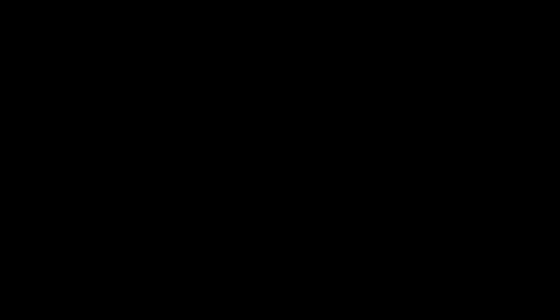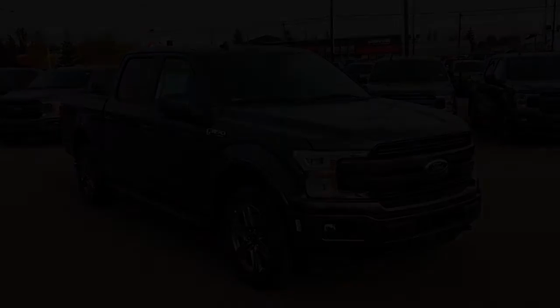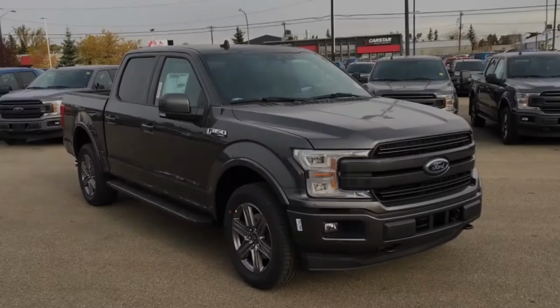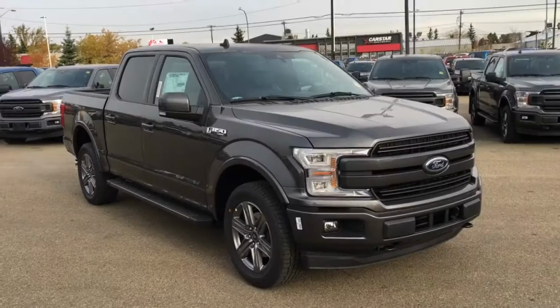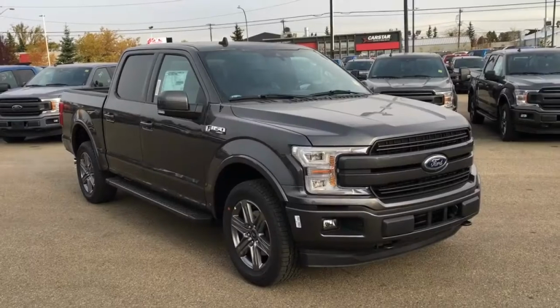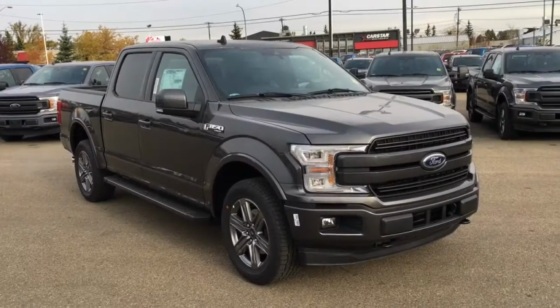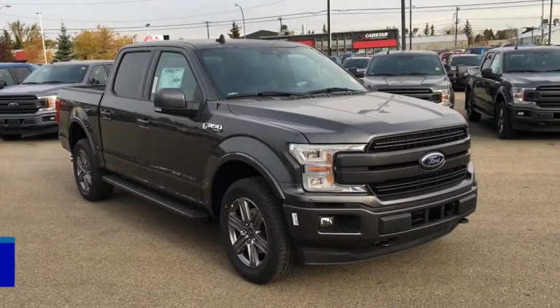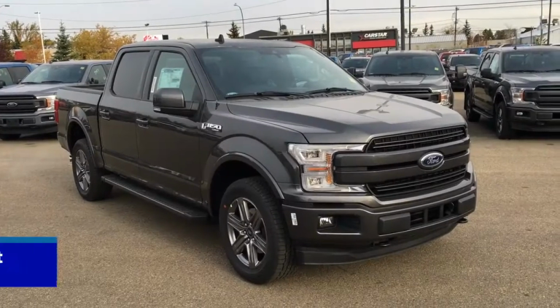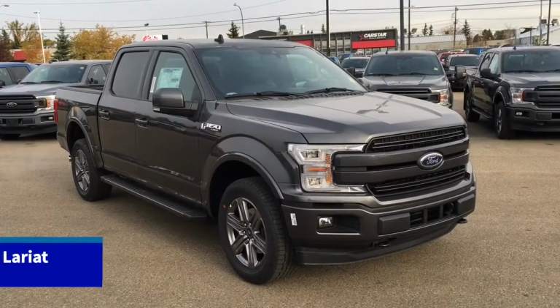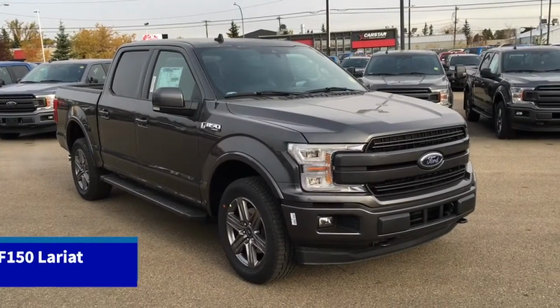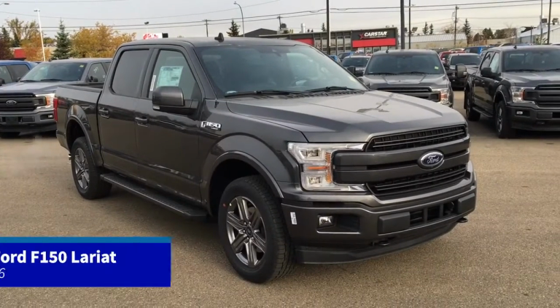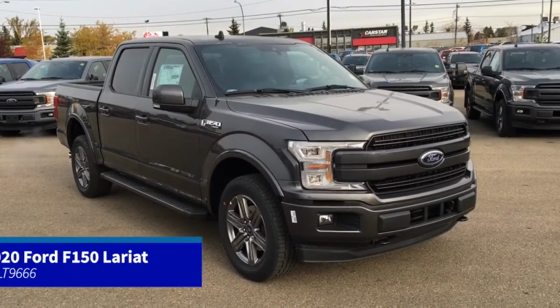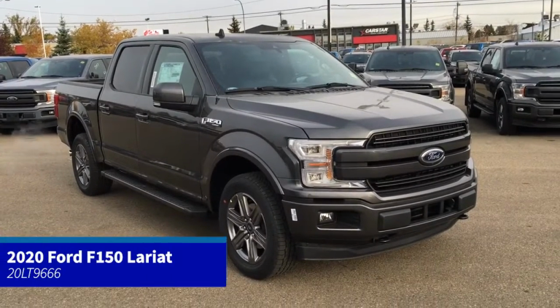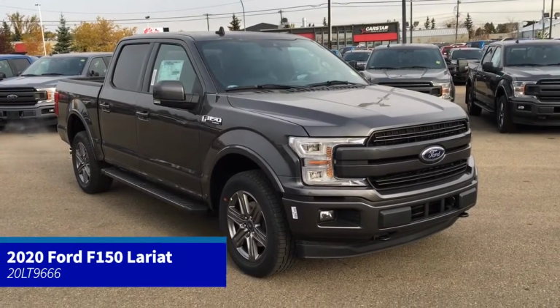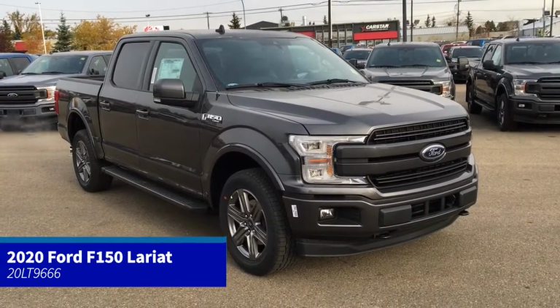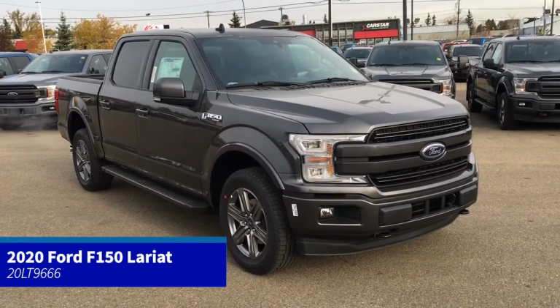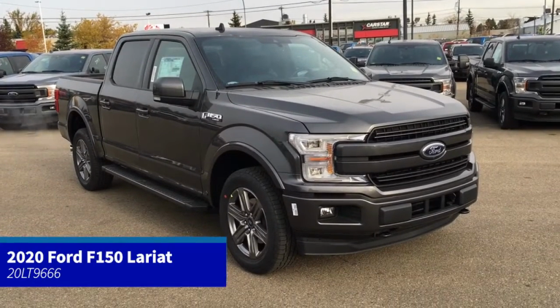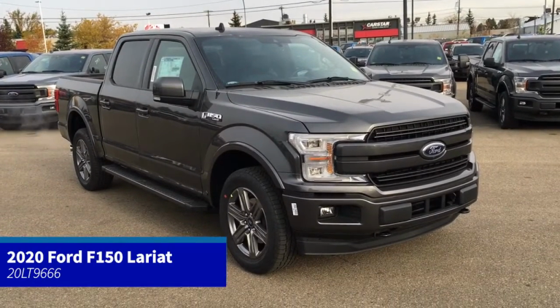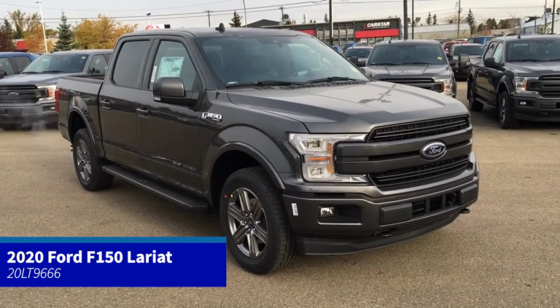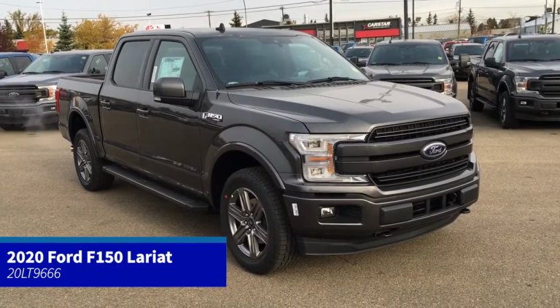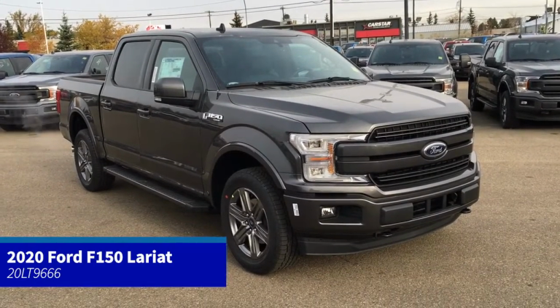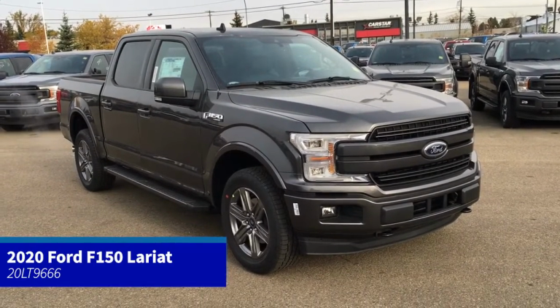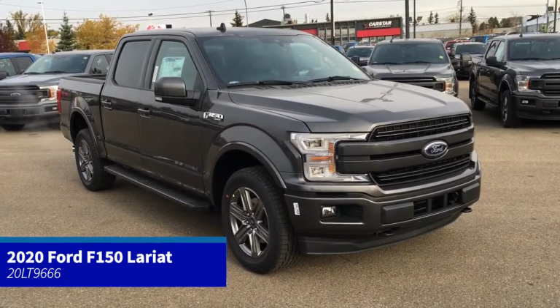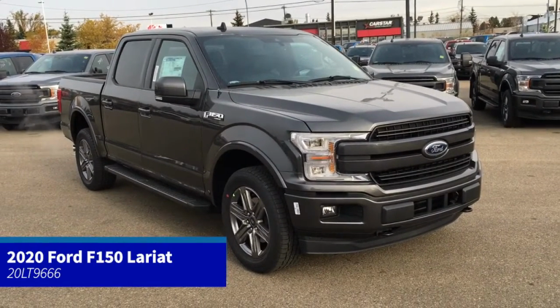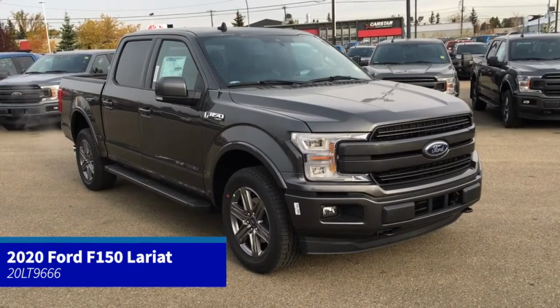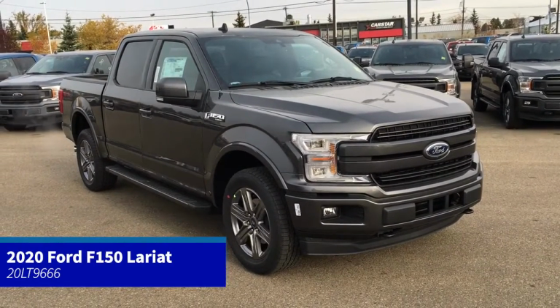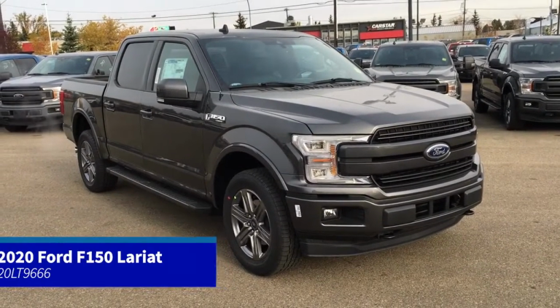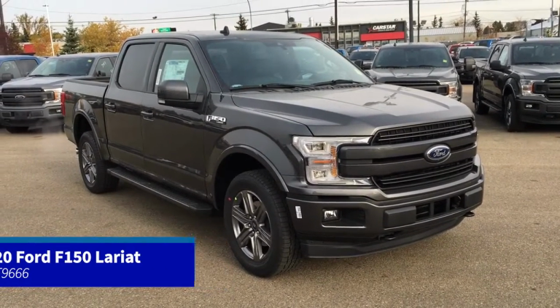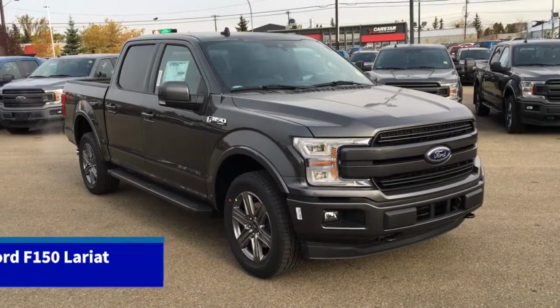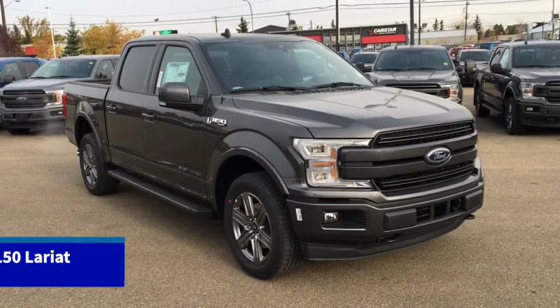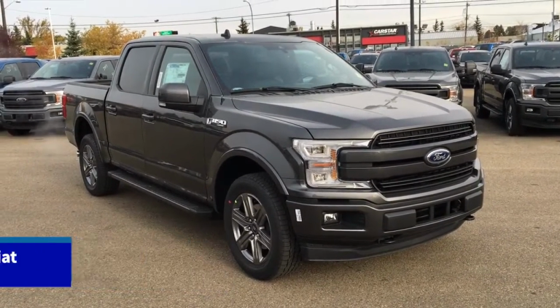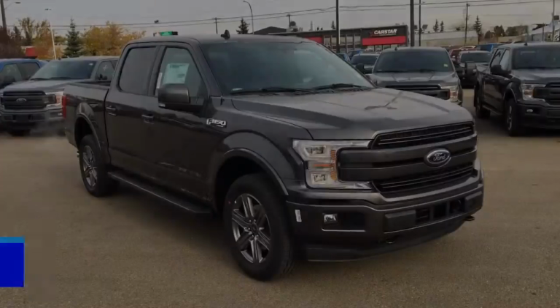In this Freedom Ford quick overview tour, we're looking at the 2020 Ford F-150 Lariat in Magnetic.